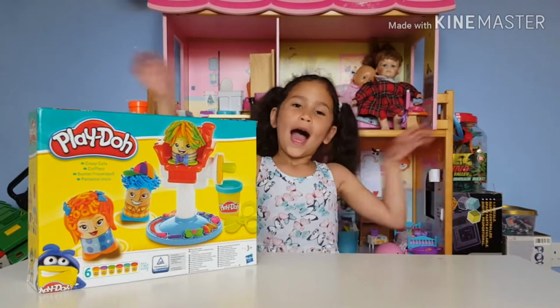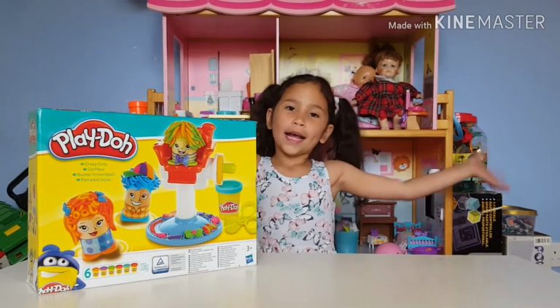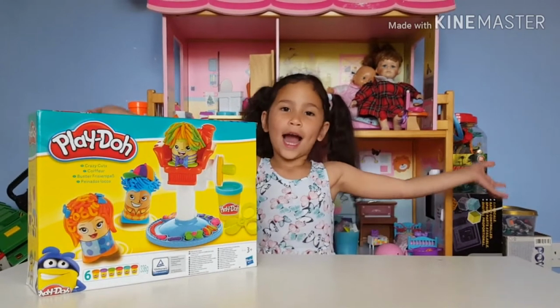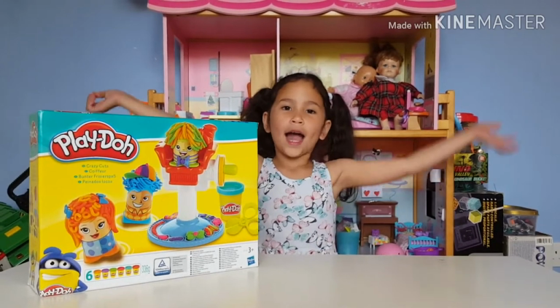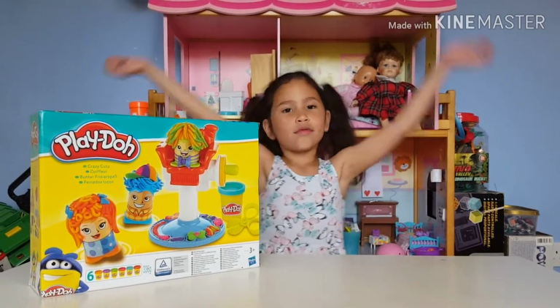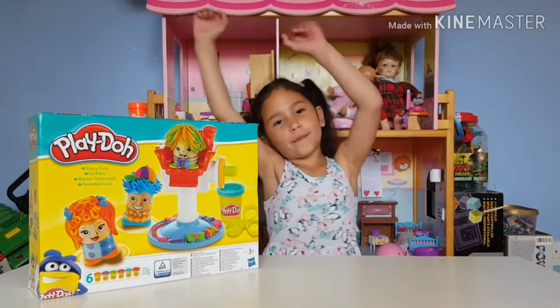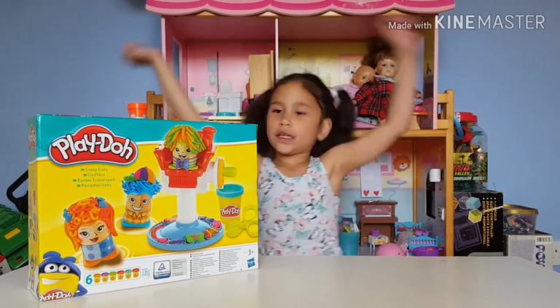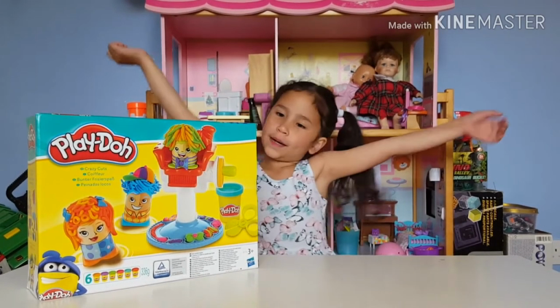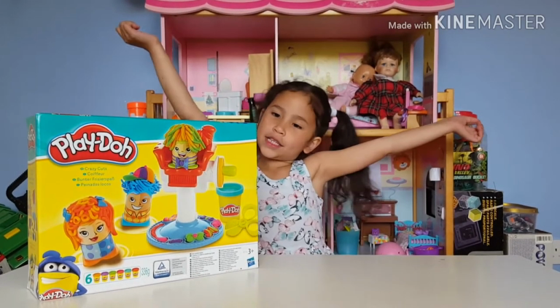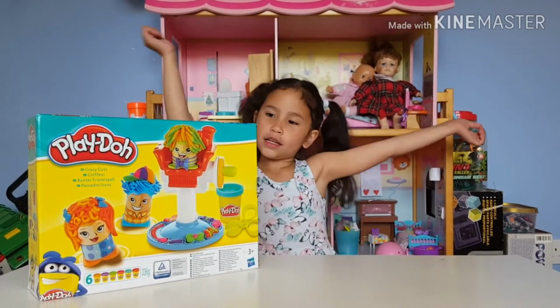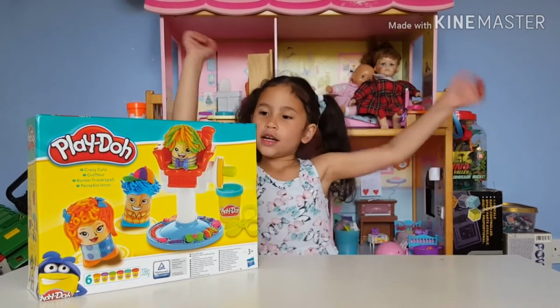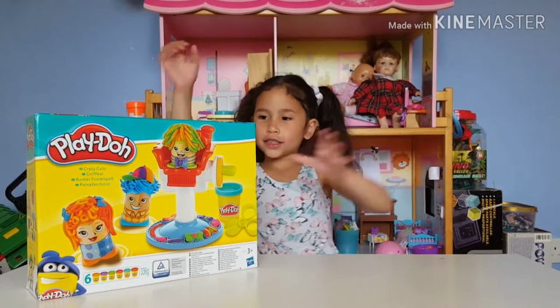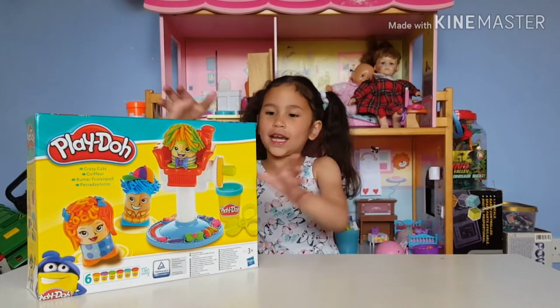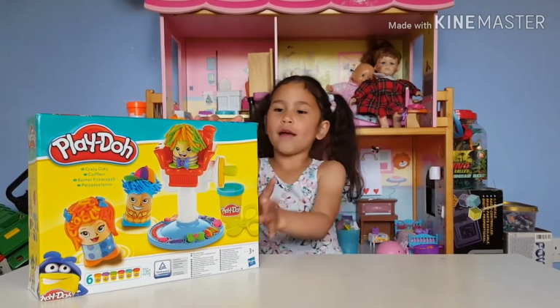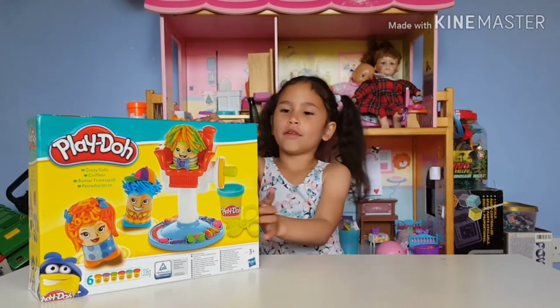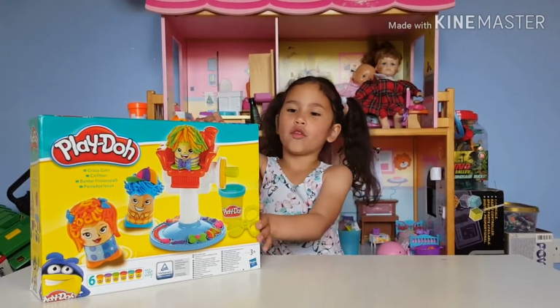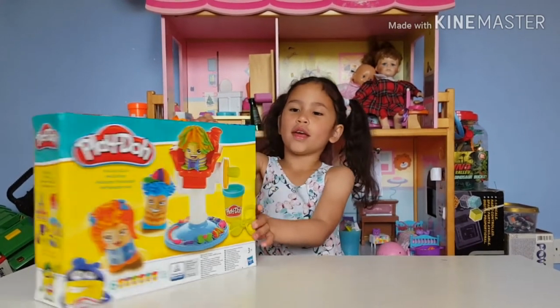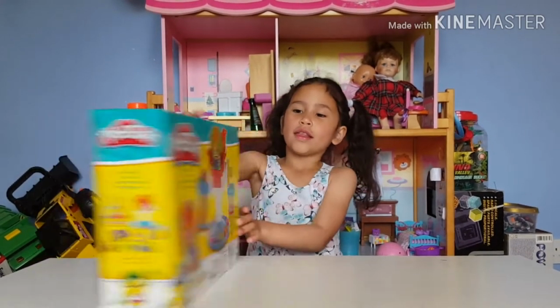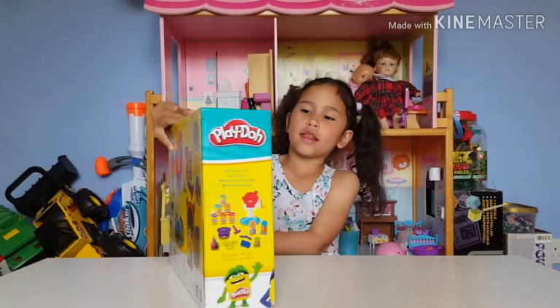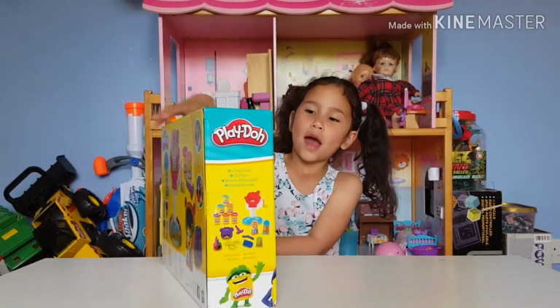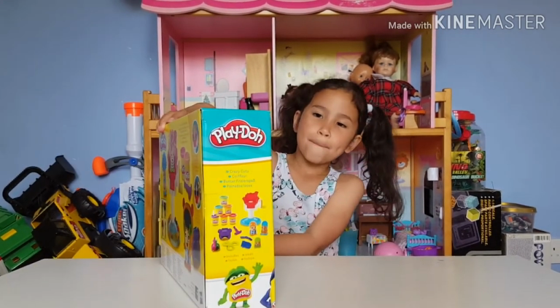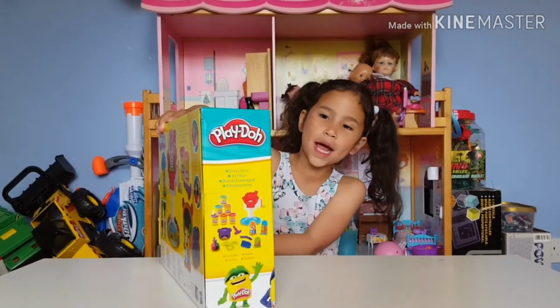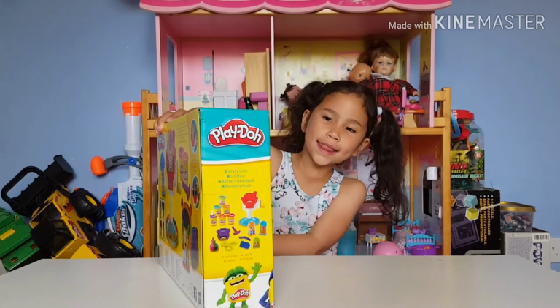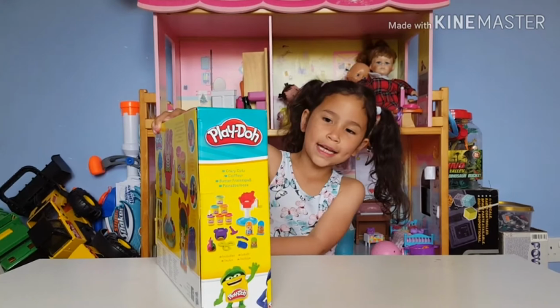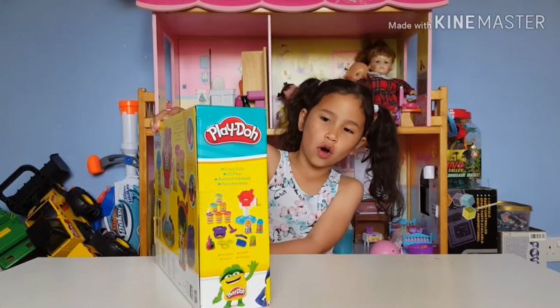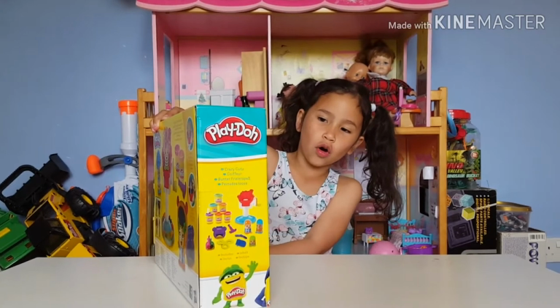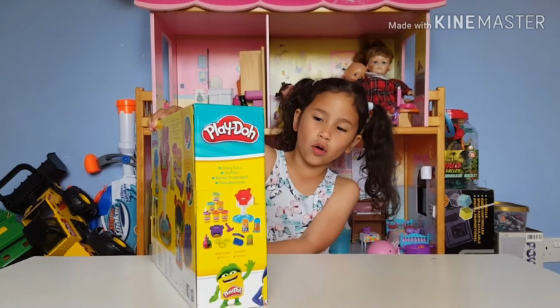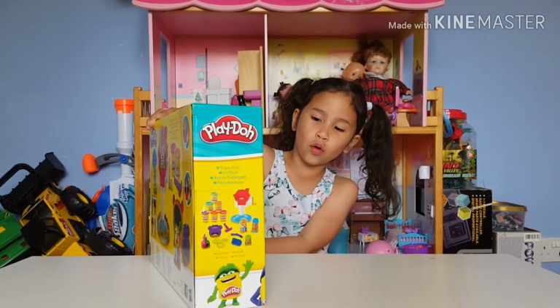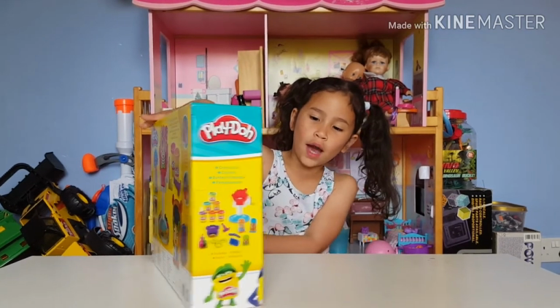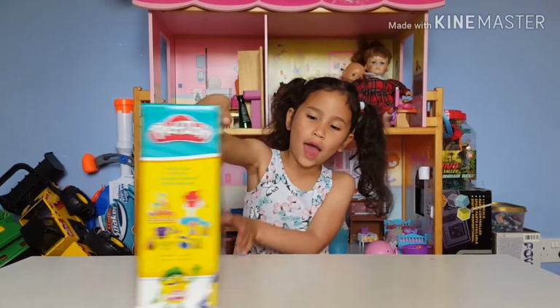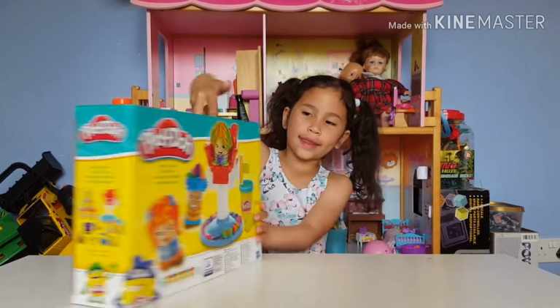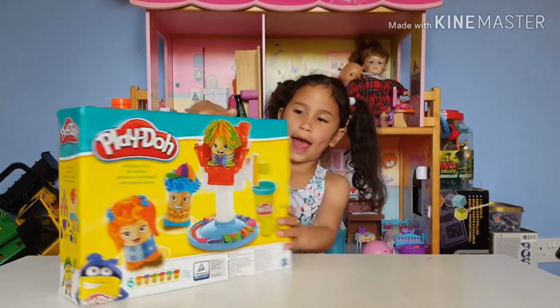Hi guys, welcome back to my channel. Today I'm going to do this Play-Doh set.